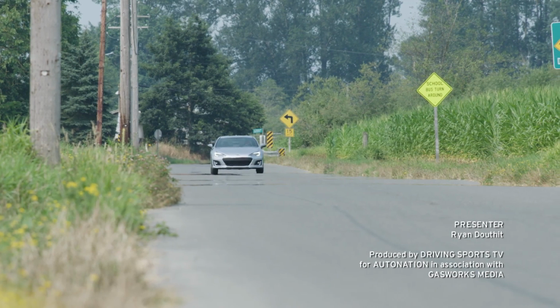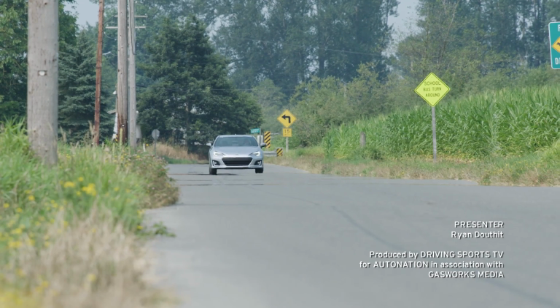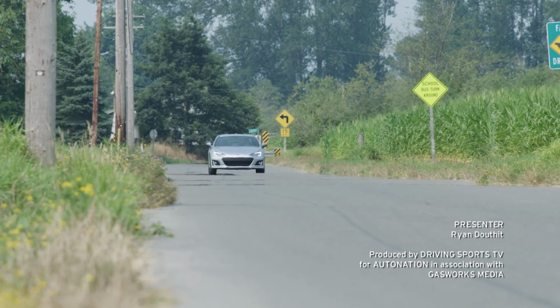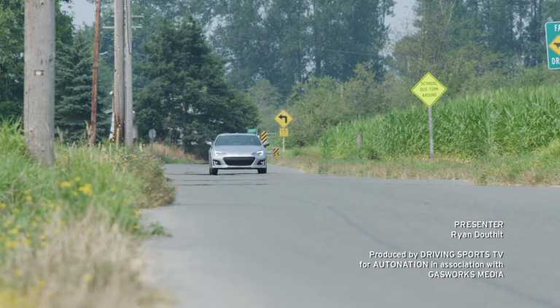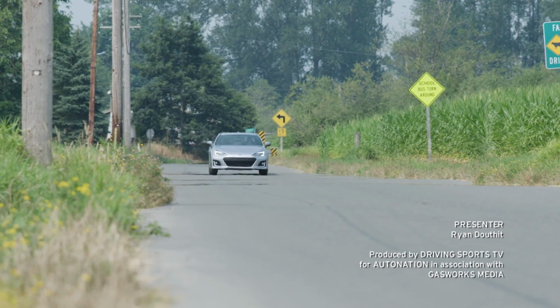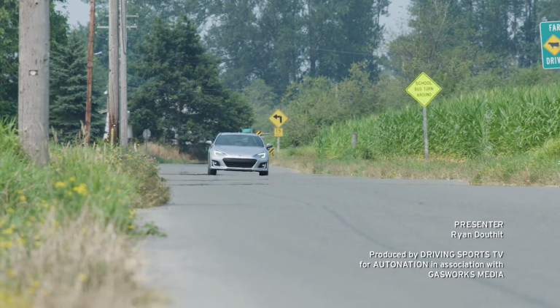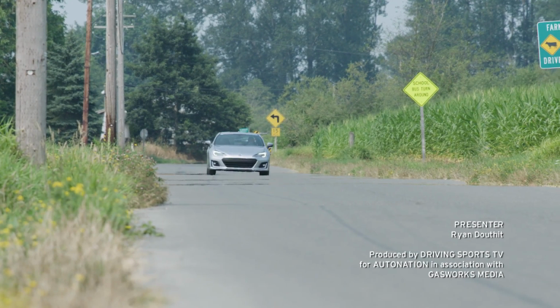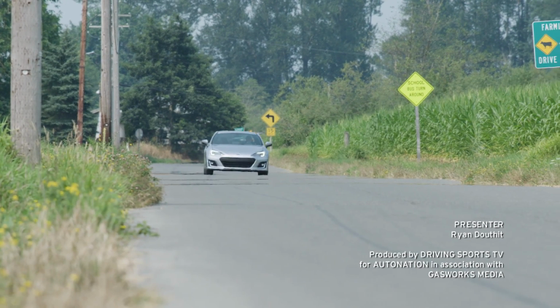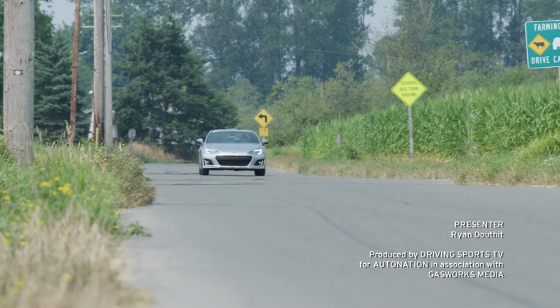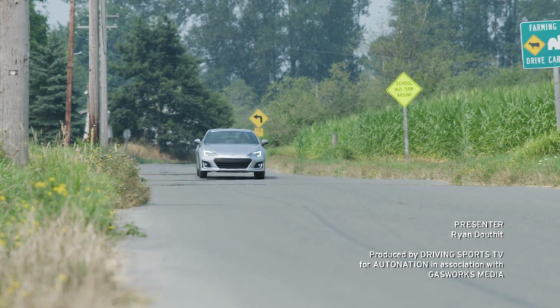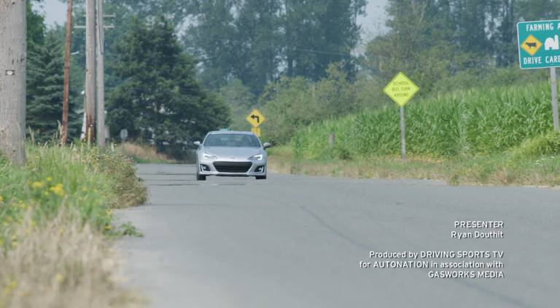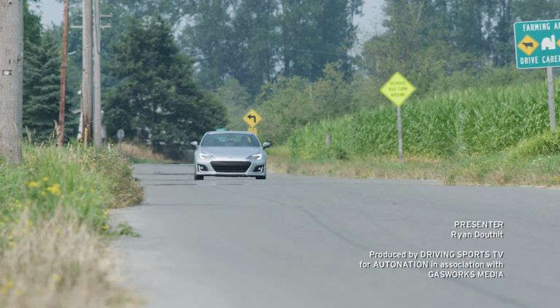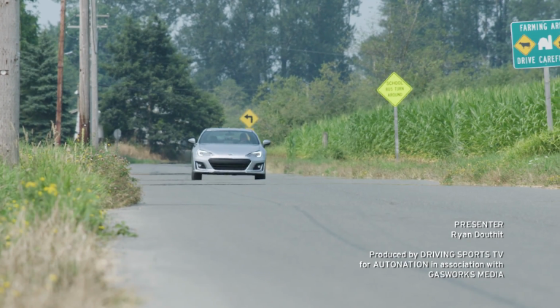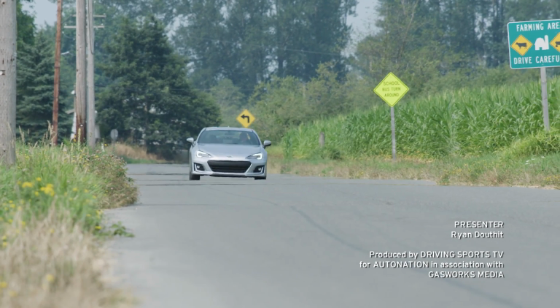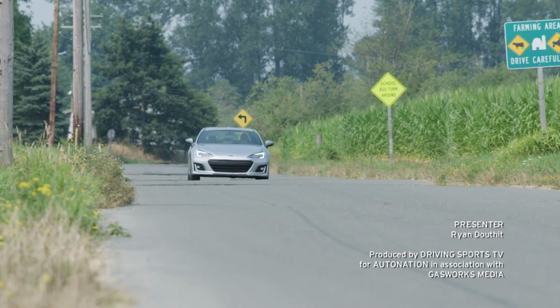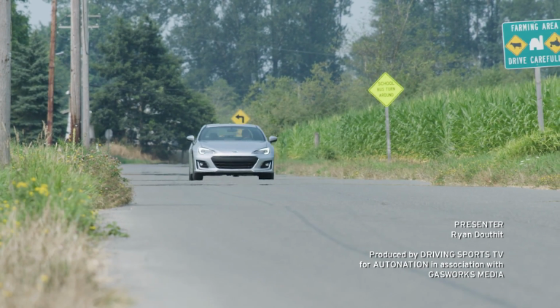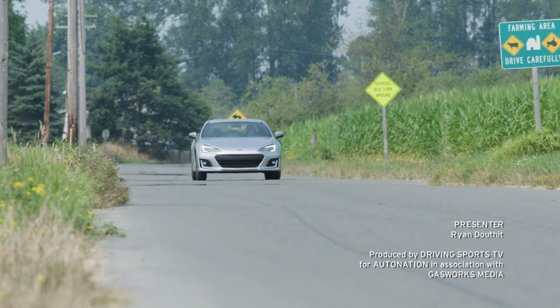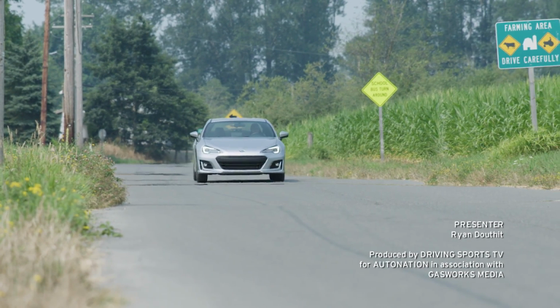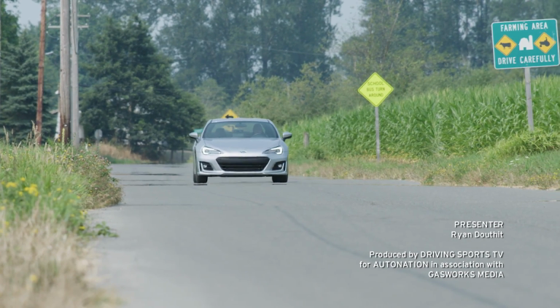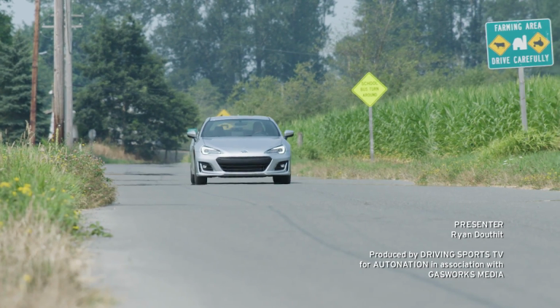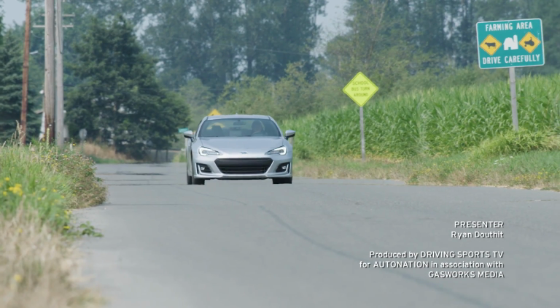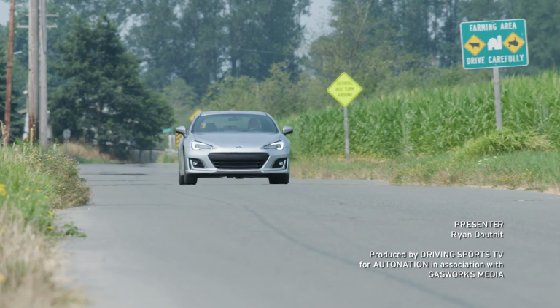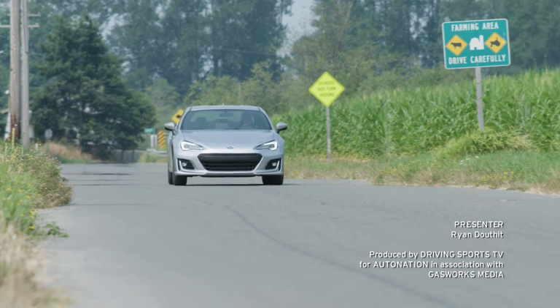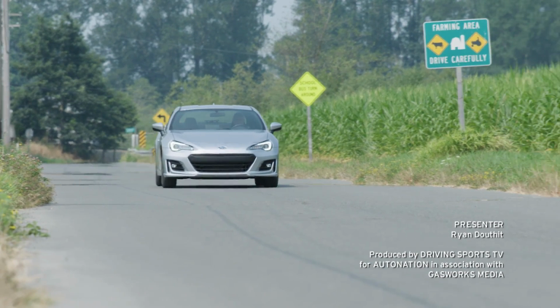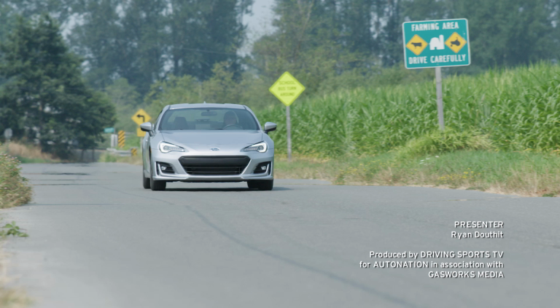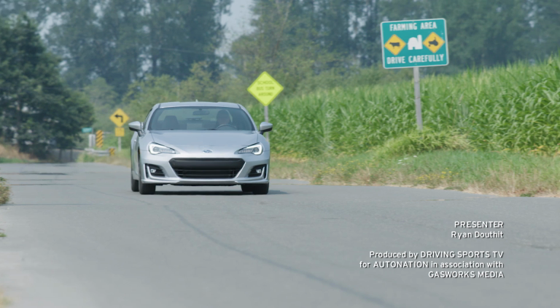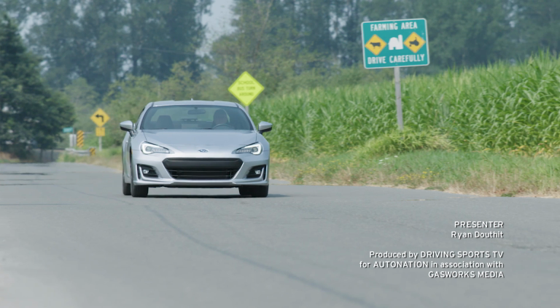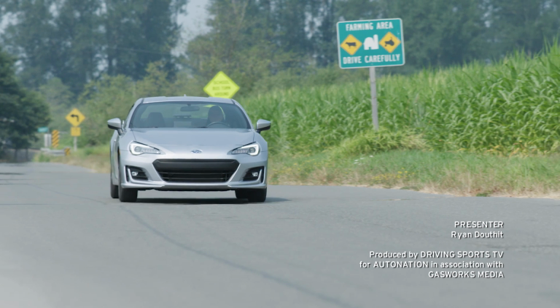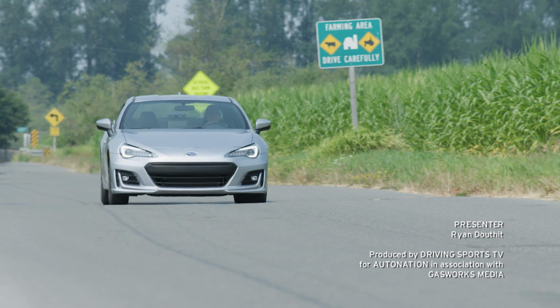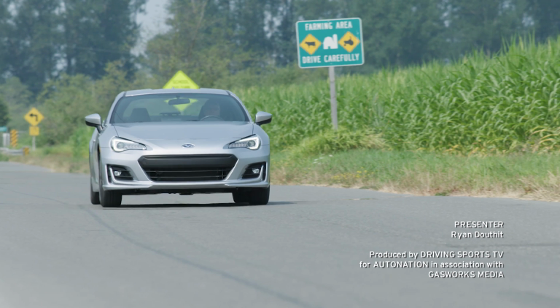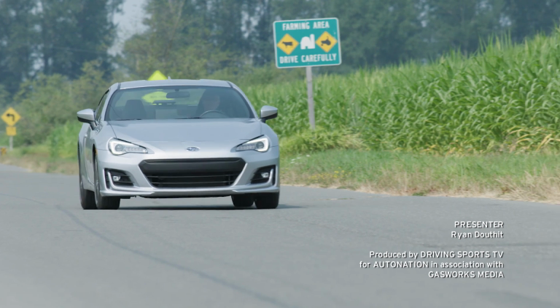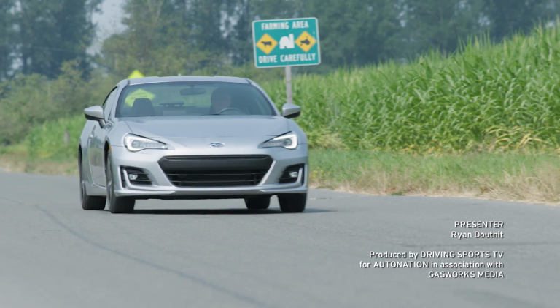You can get started at AutoNation.com. For the AutoNation New Car Test Drive, I'm Ryan Douthat. Thanks for watching.